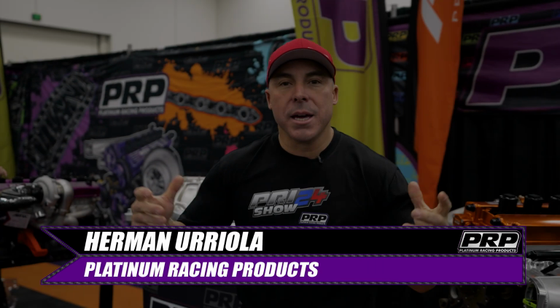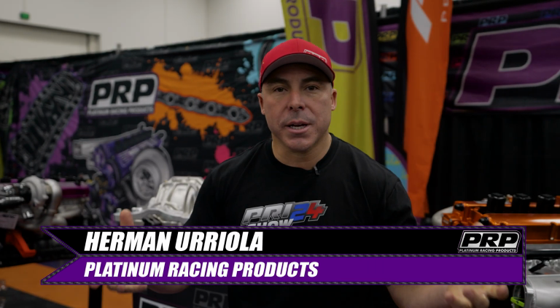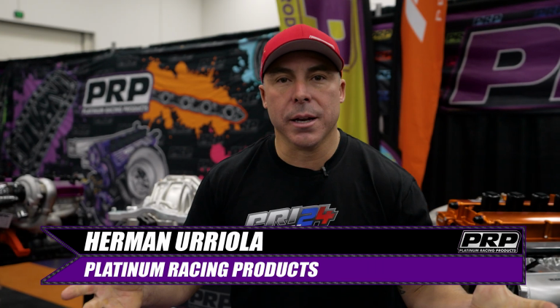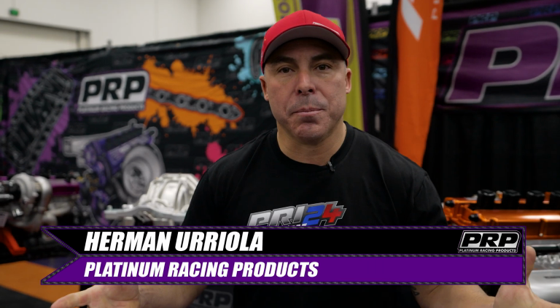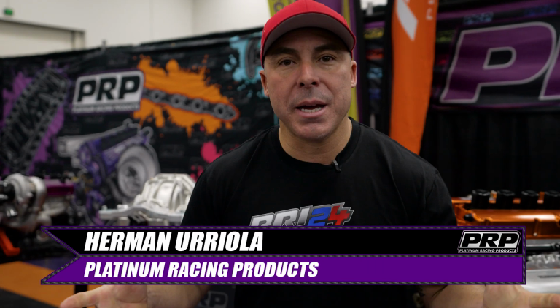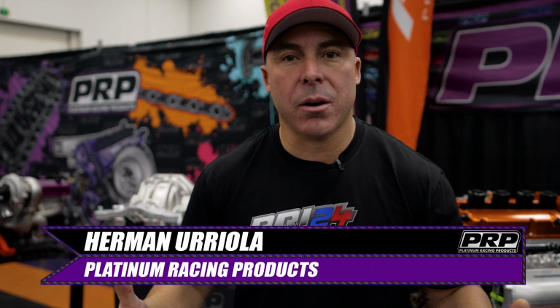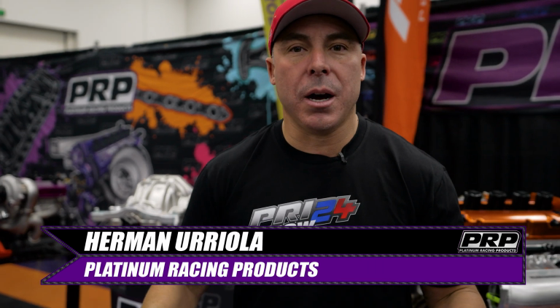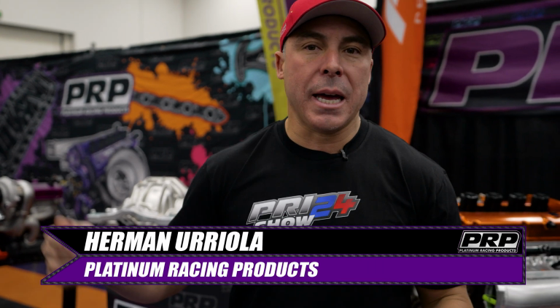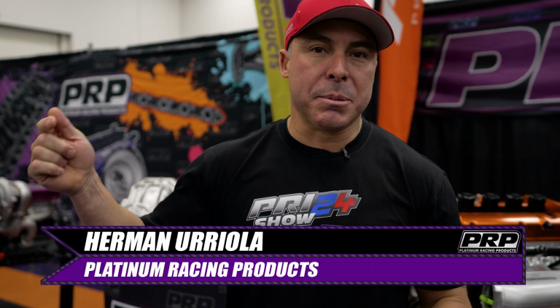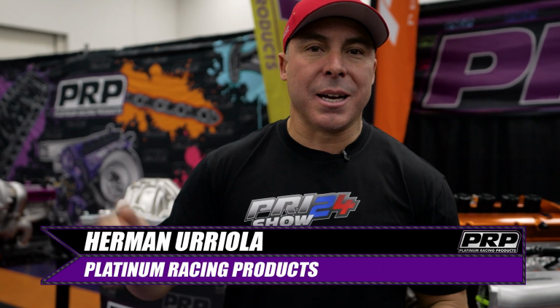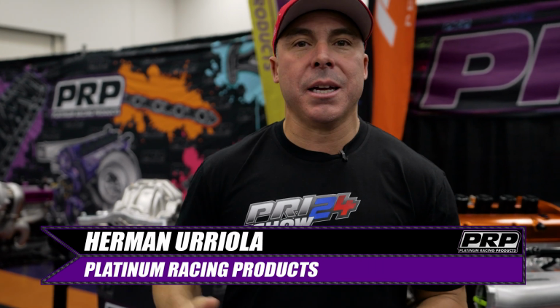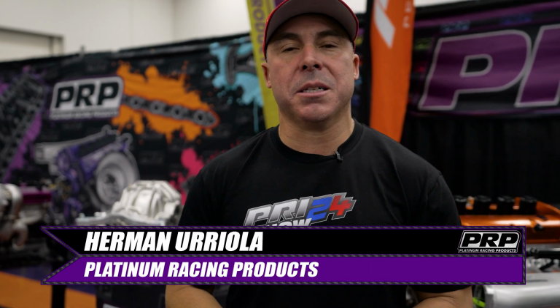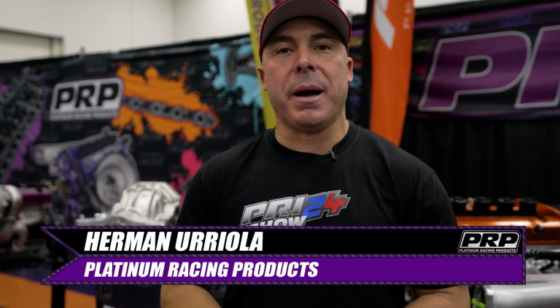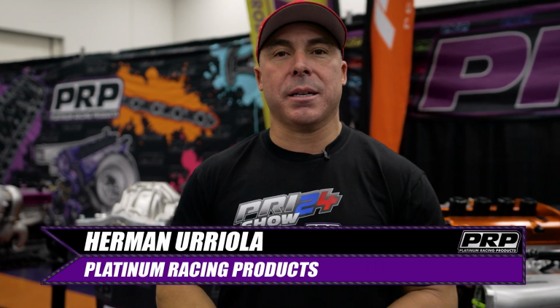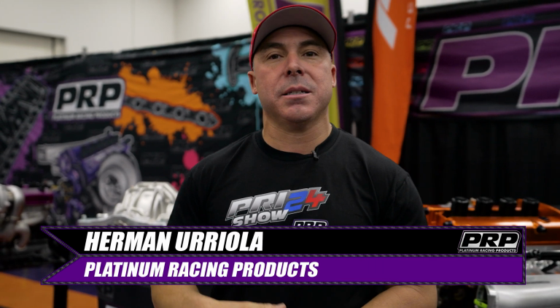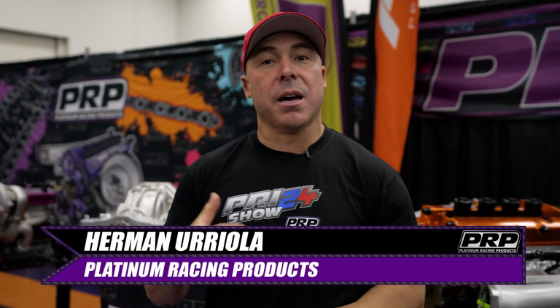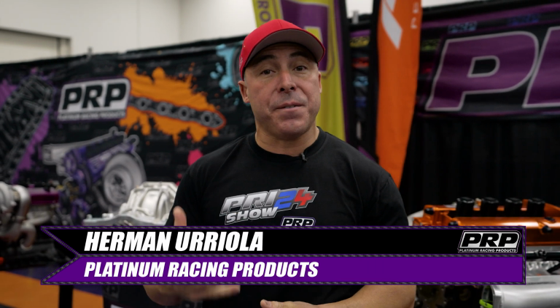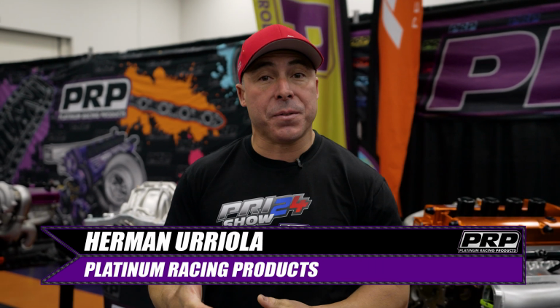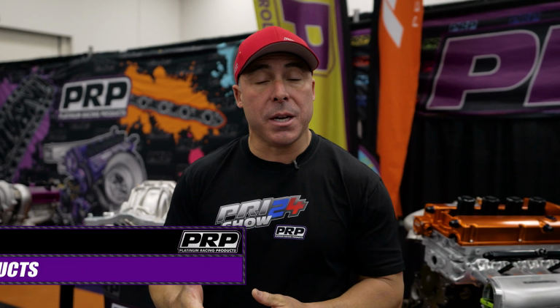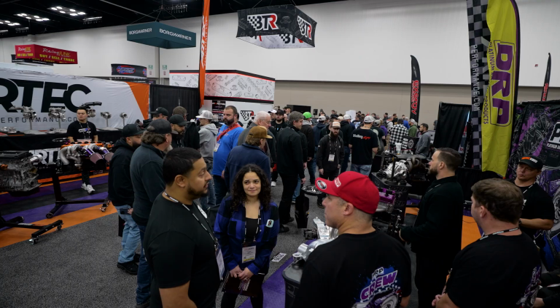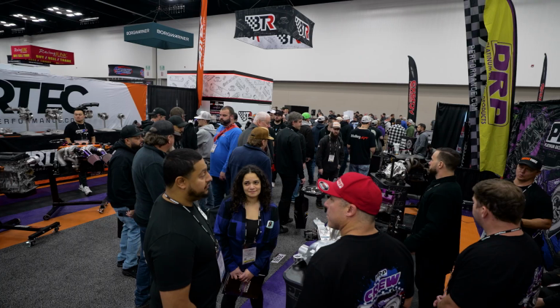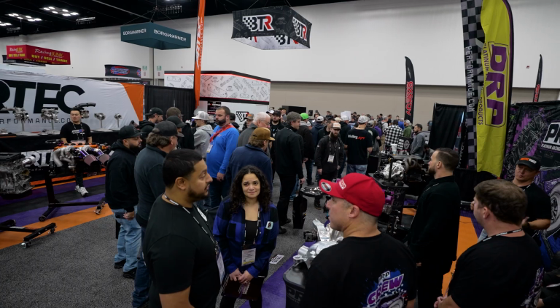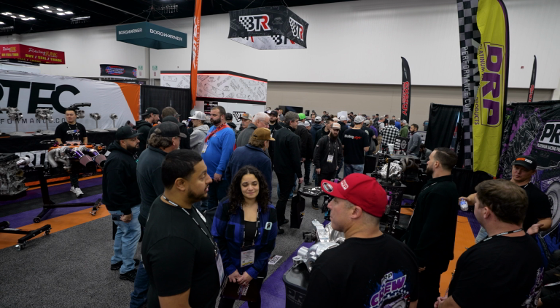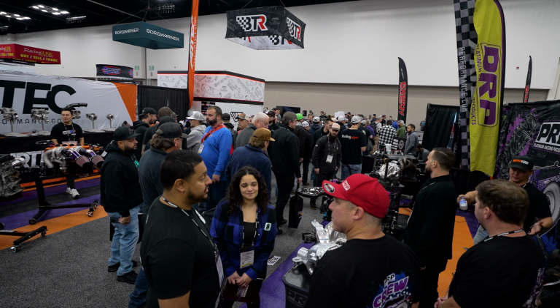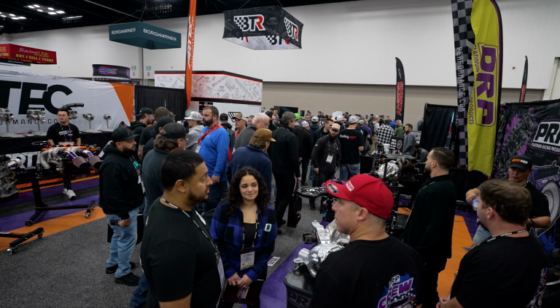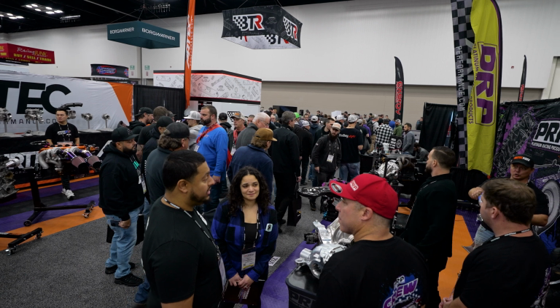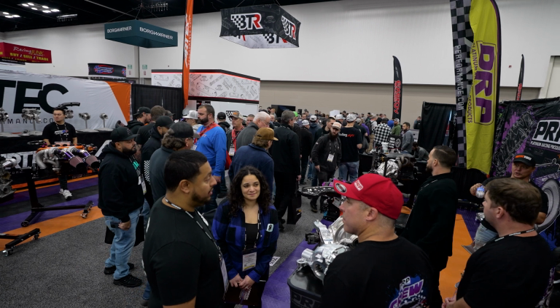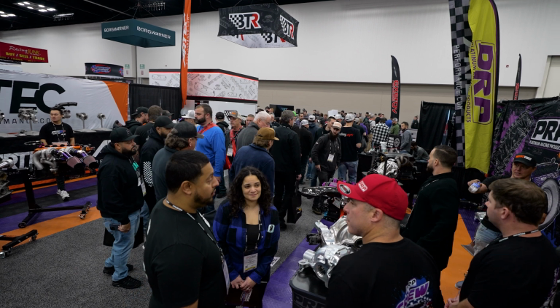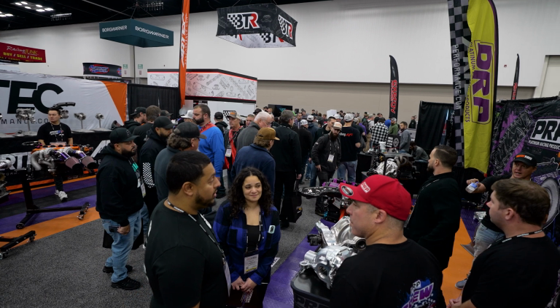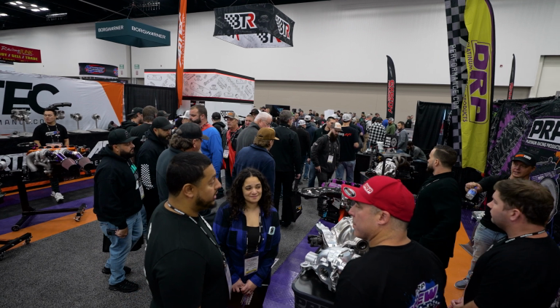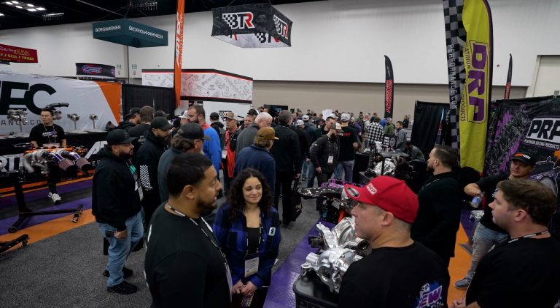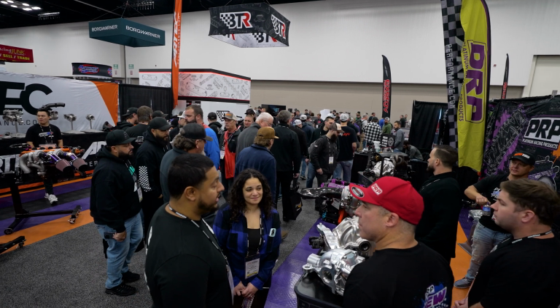We're here again. PRI keeps sucking us back. This is our fifth year — PRI 24. We wouldn't miss it for the world.